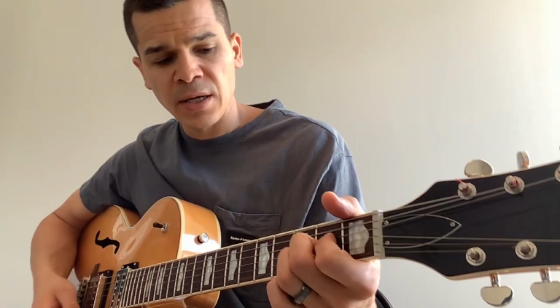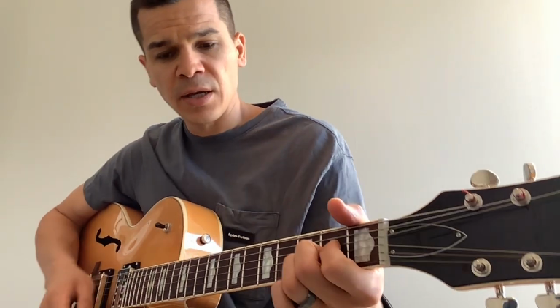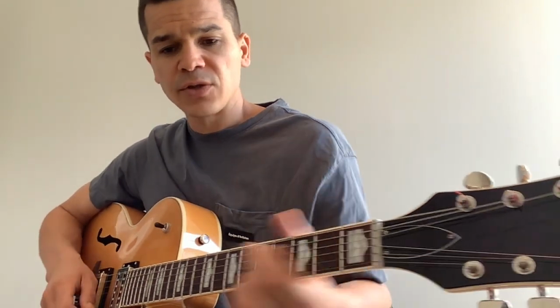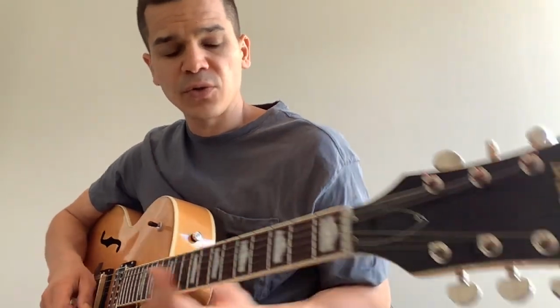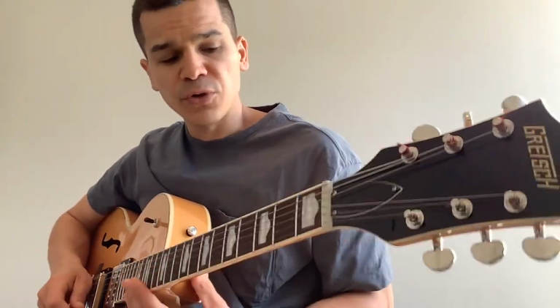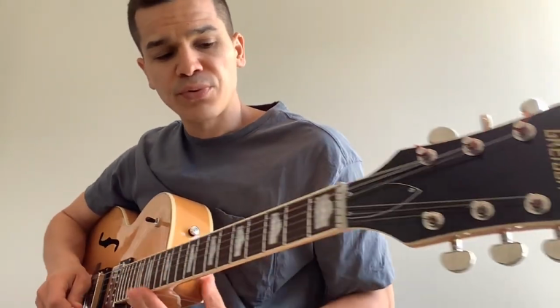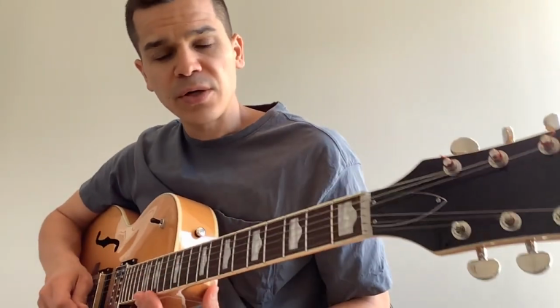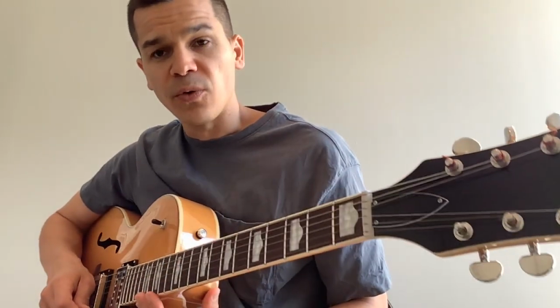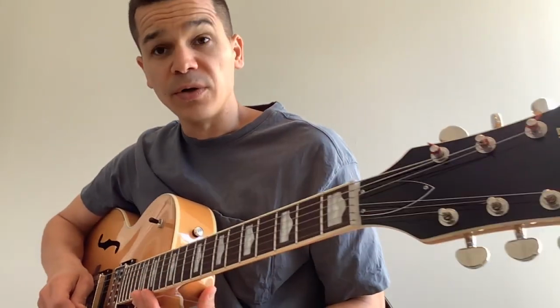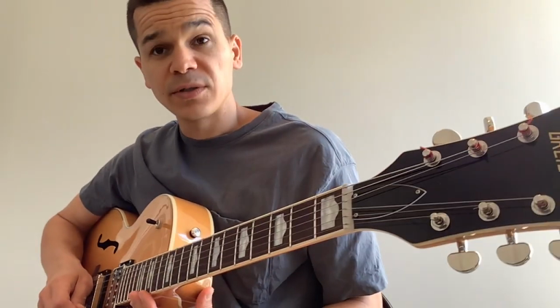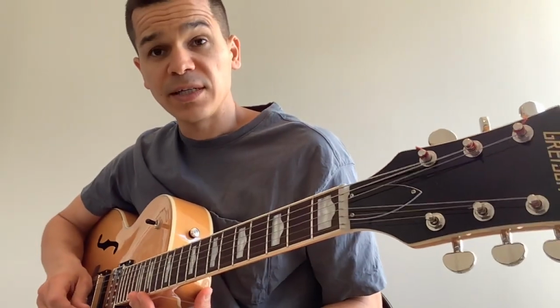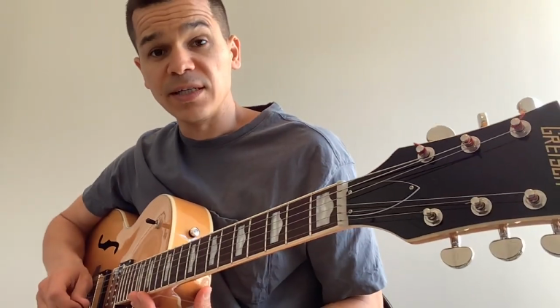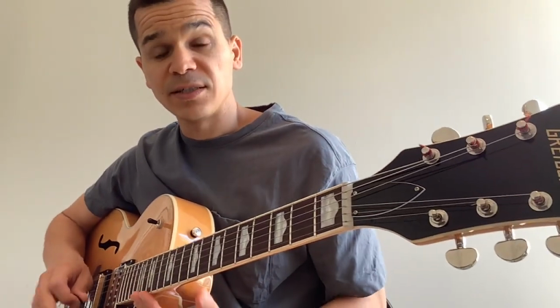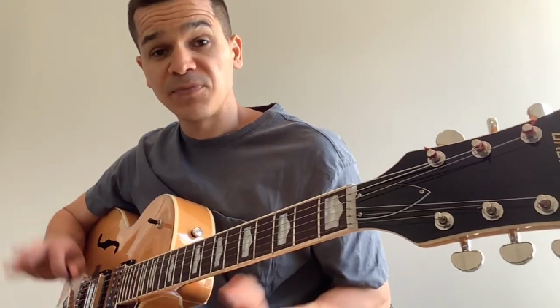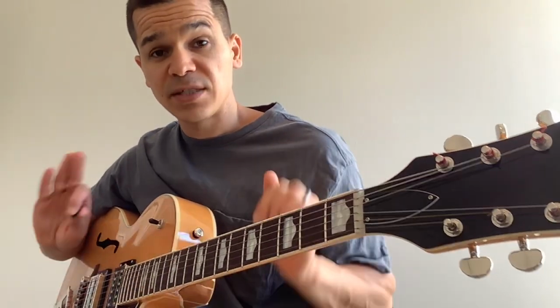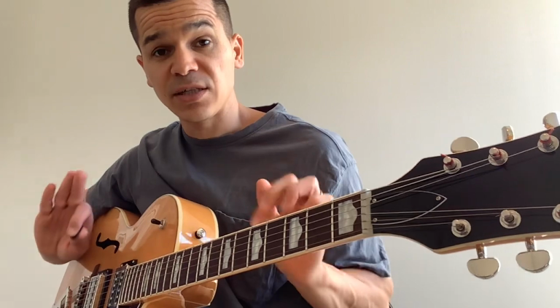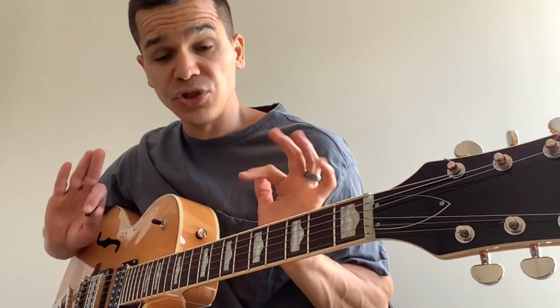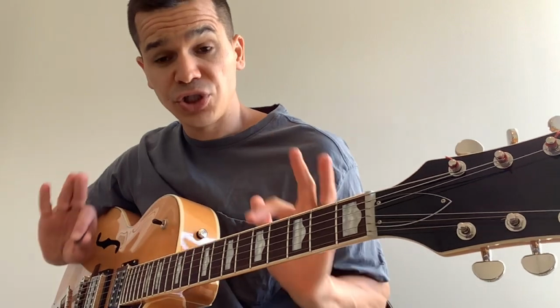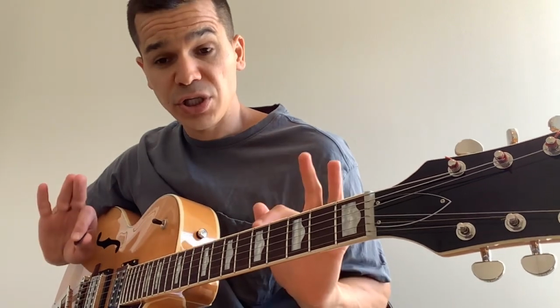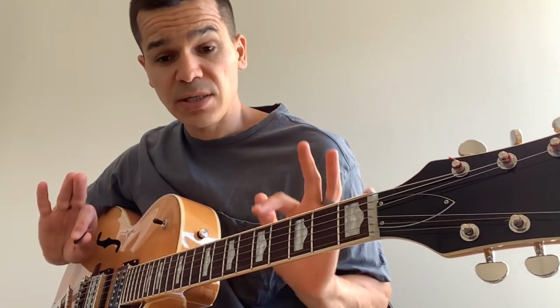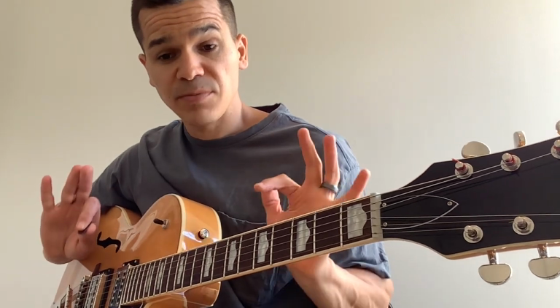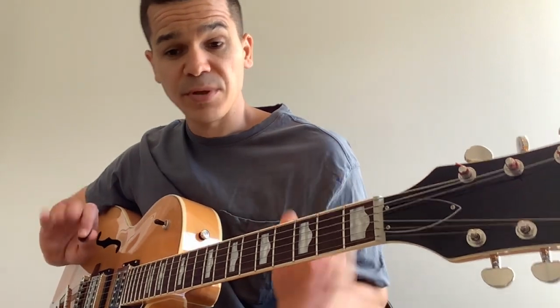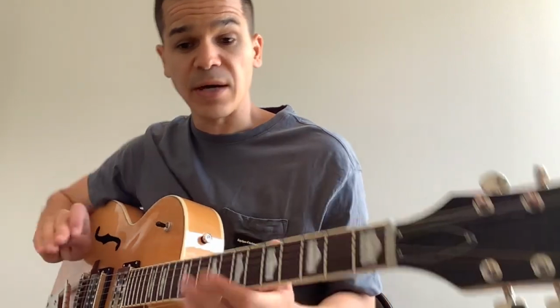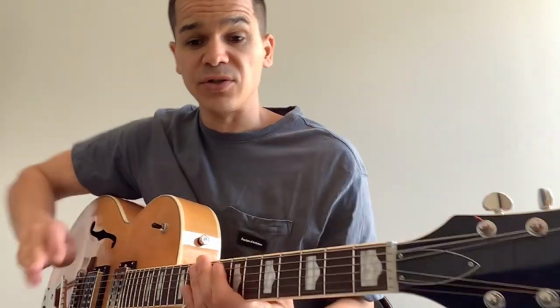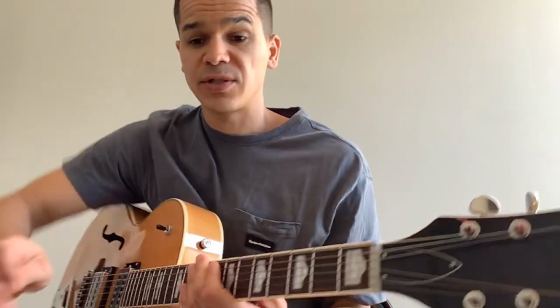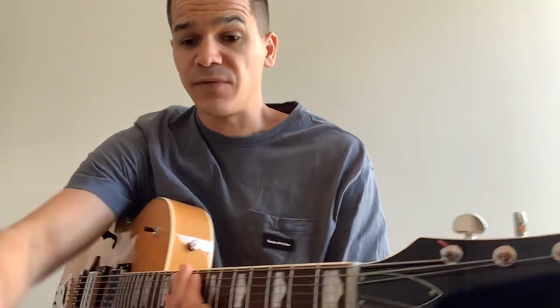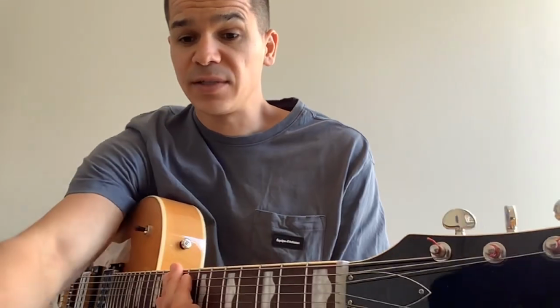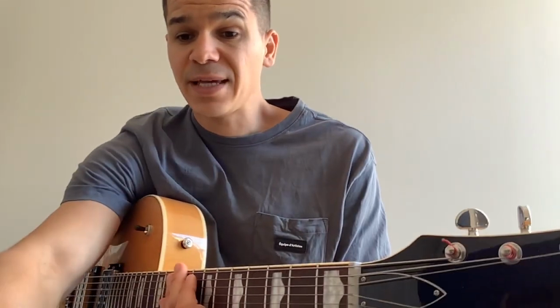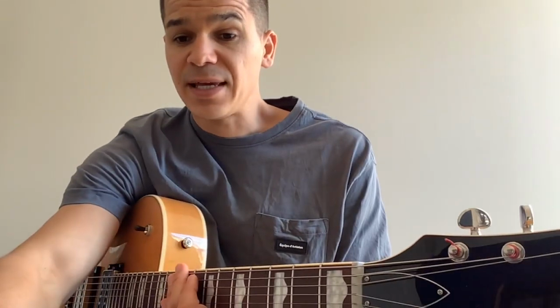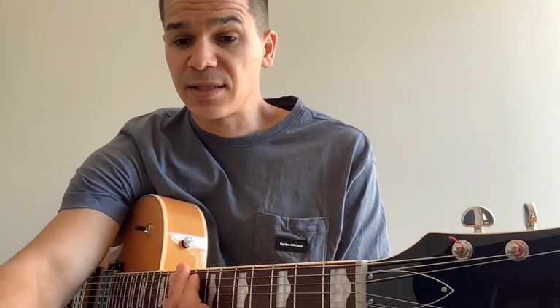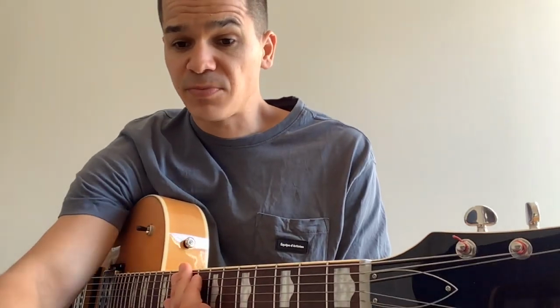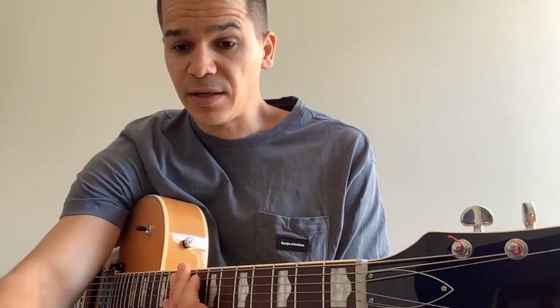Your pre-chorus is still G, B minor 7, to A suspended — same chord pattern.